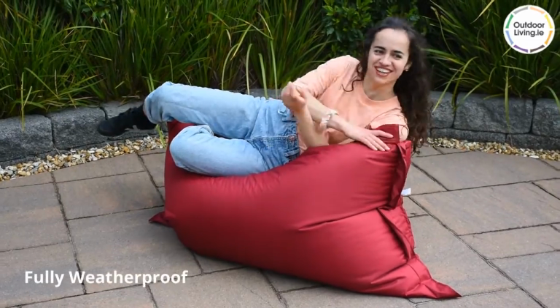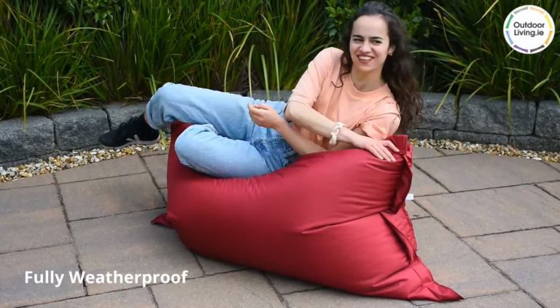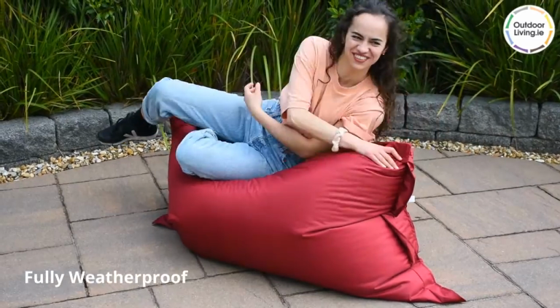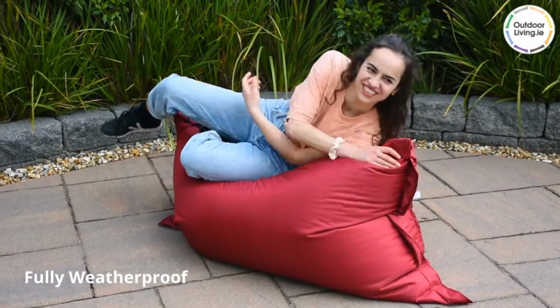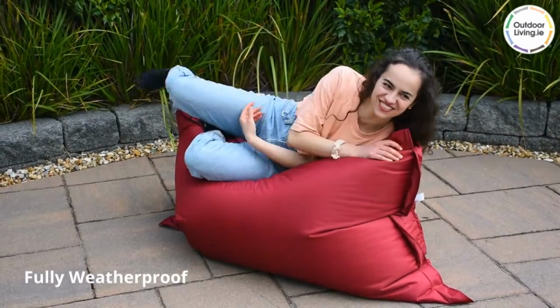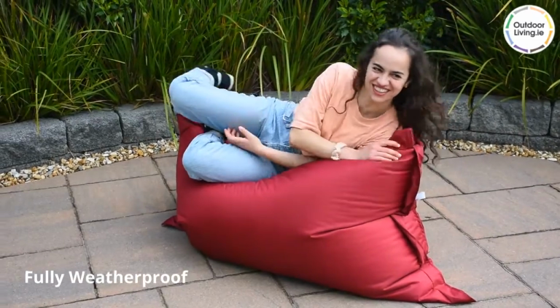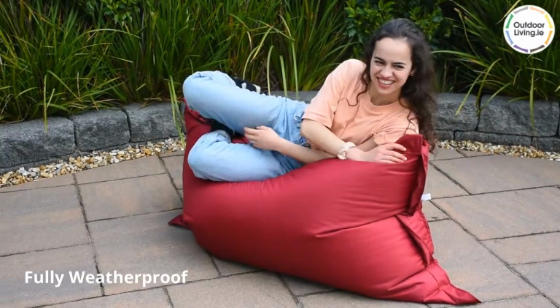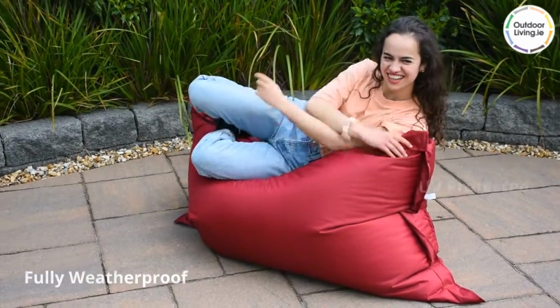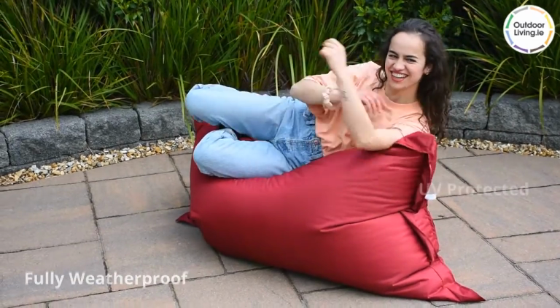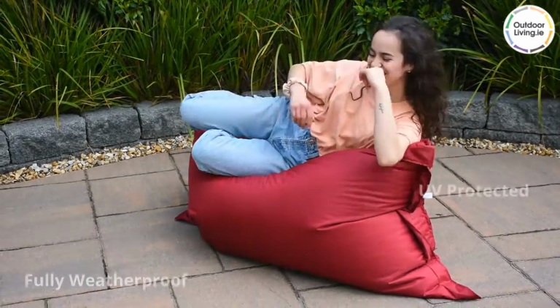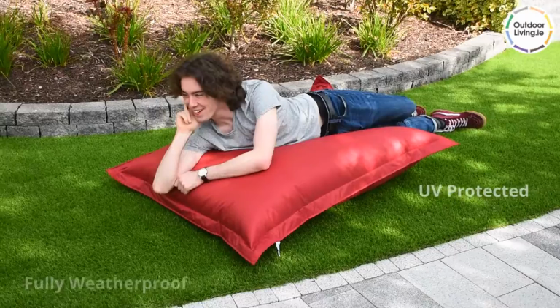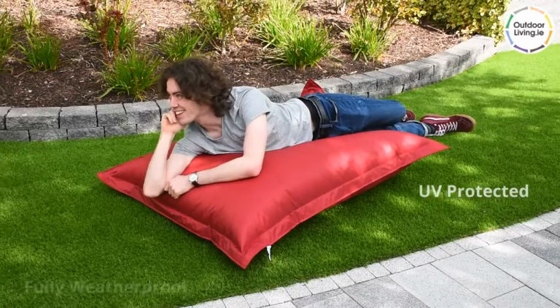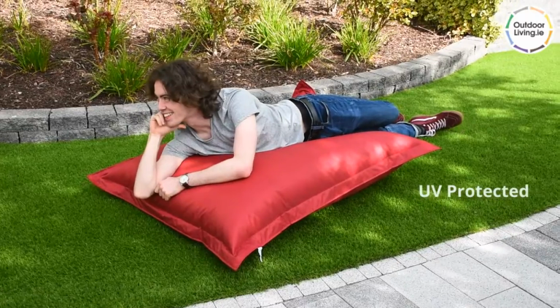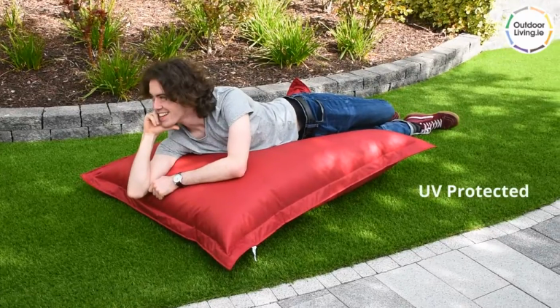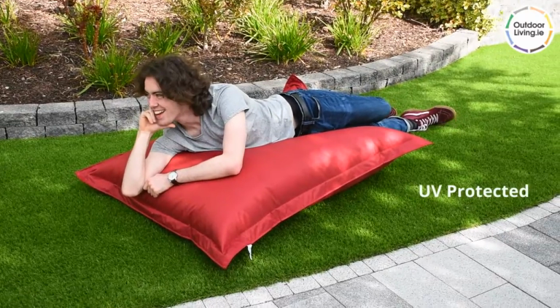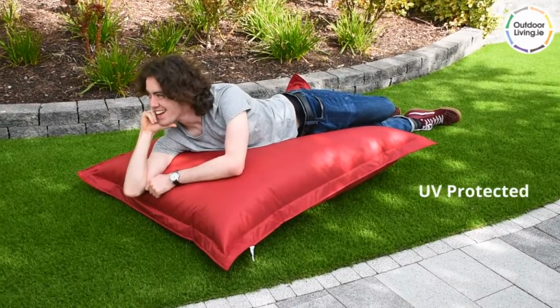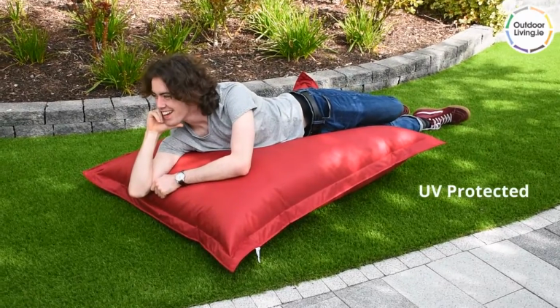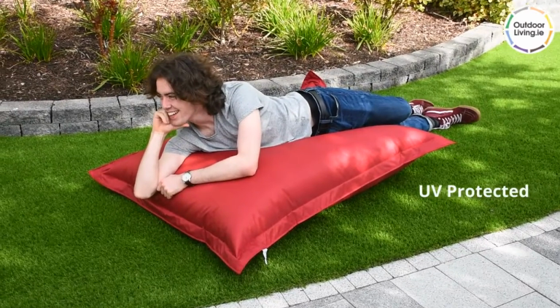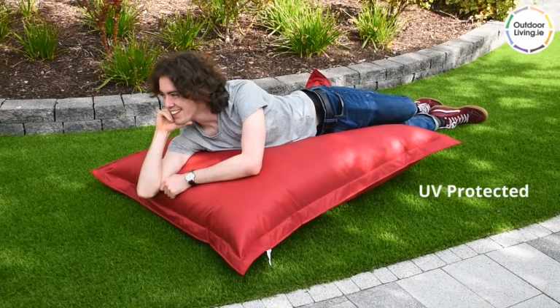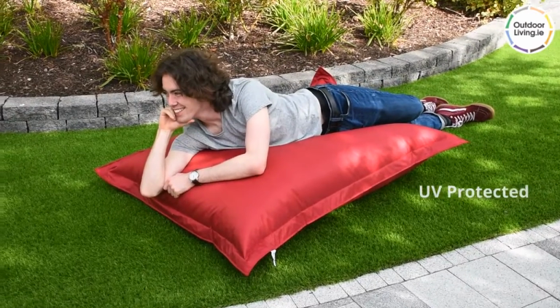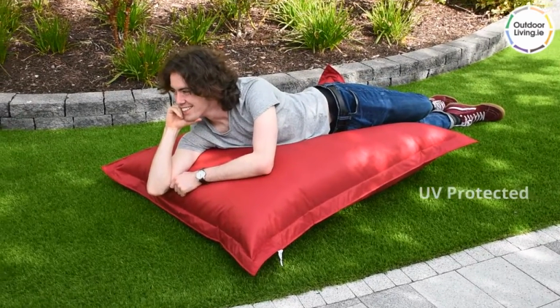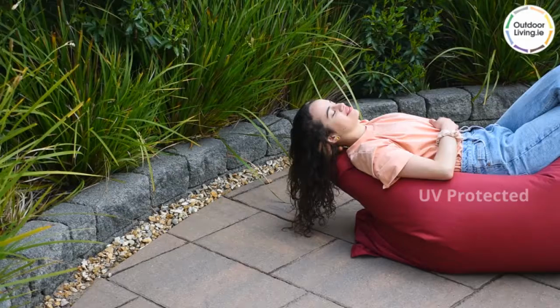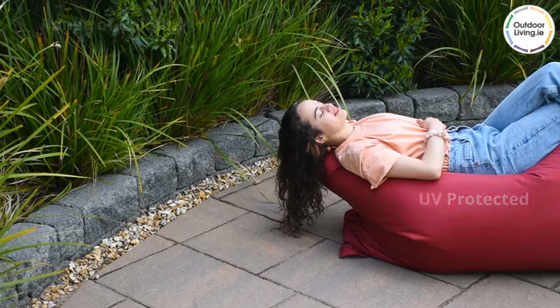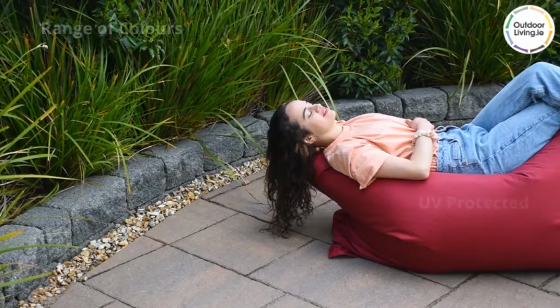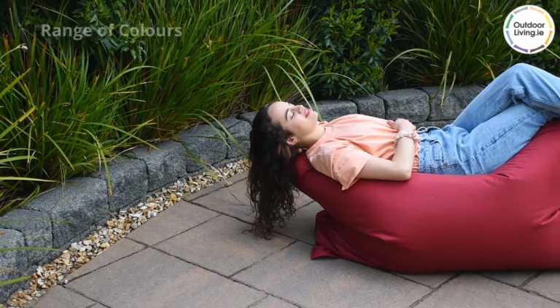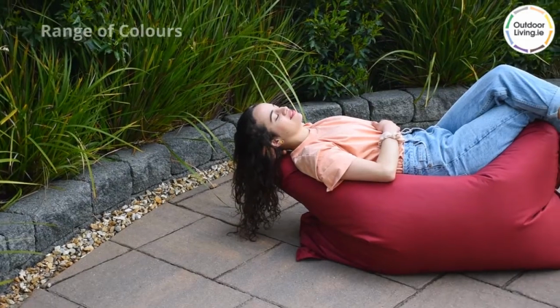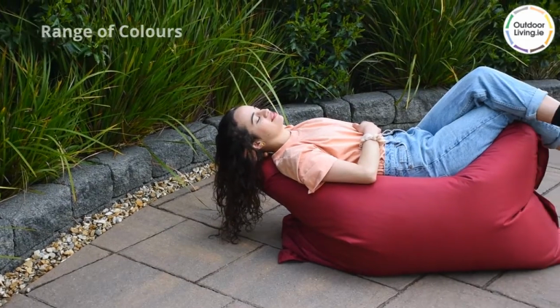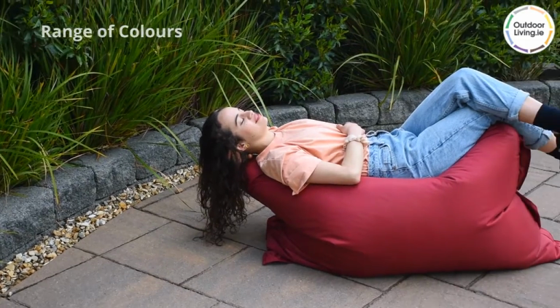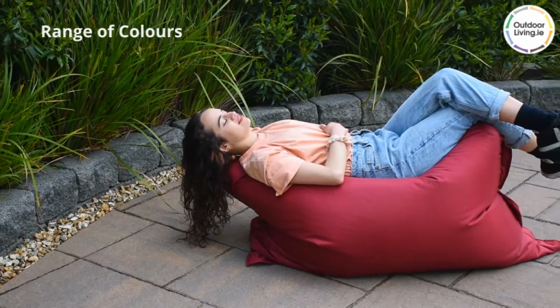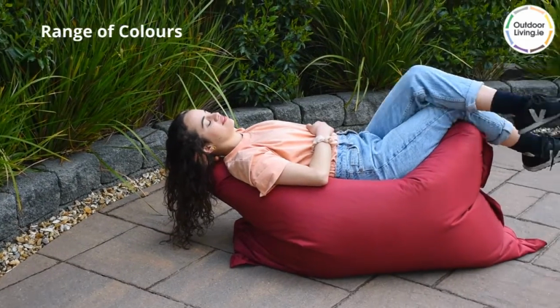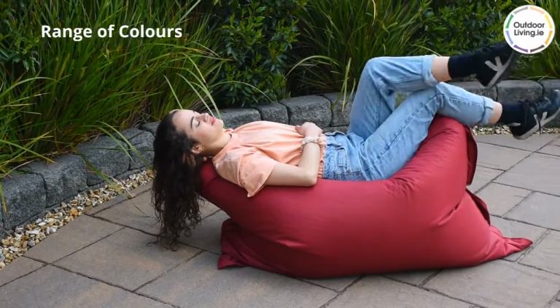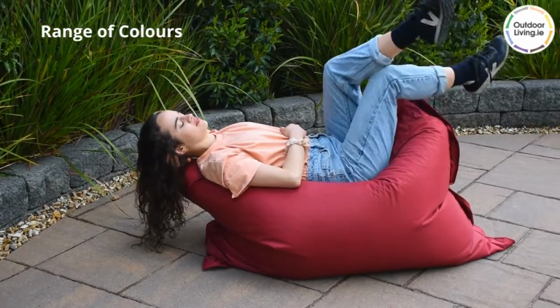It is made from a fully weatherproof and UV protected material. Available in a range of colours.